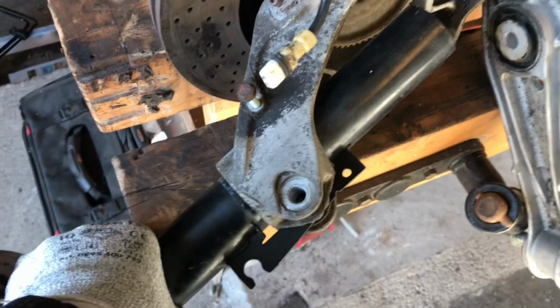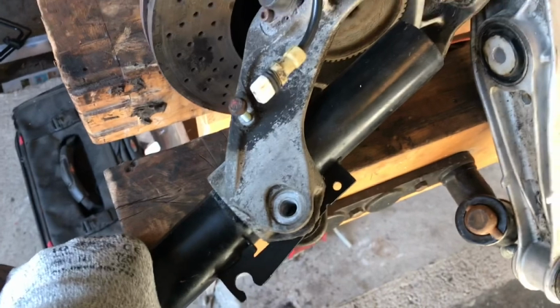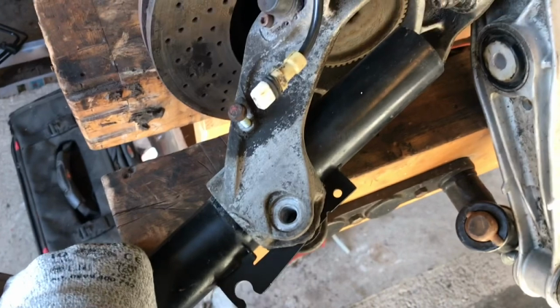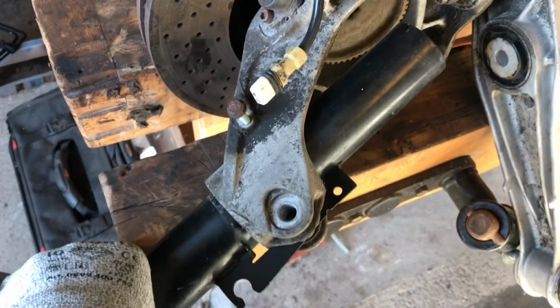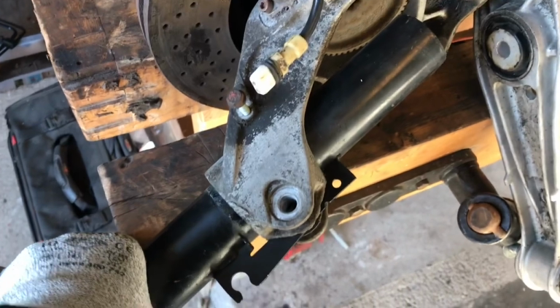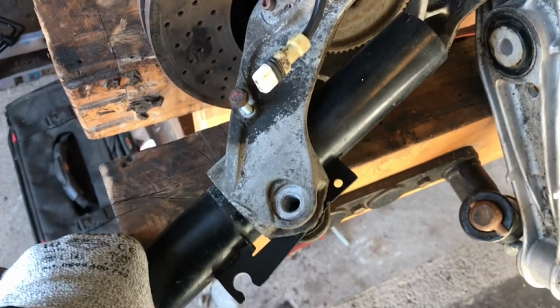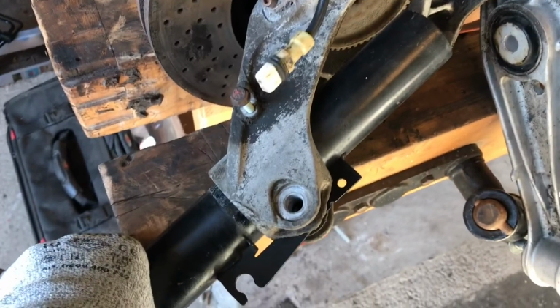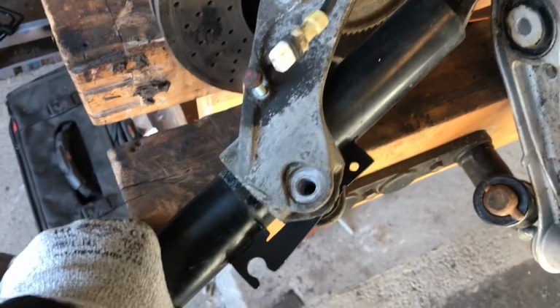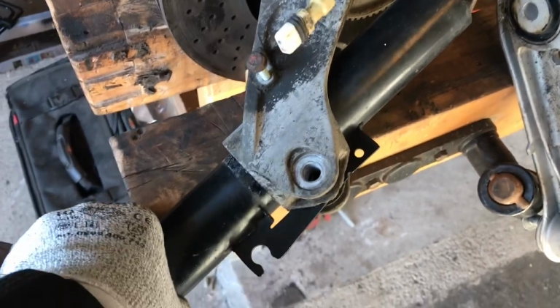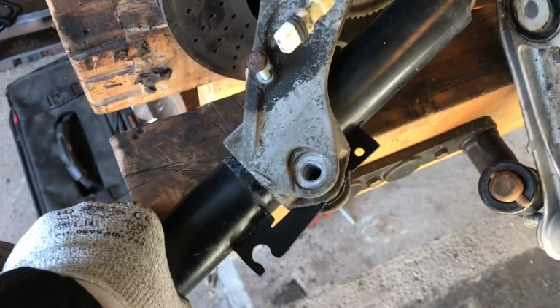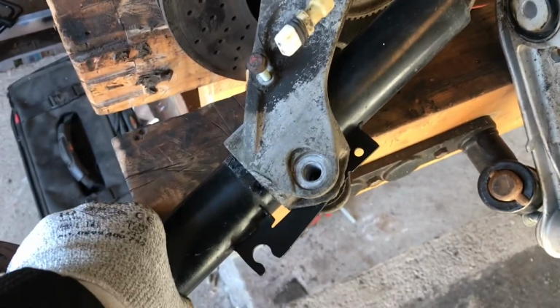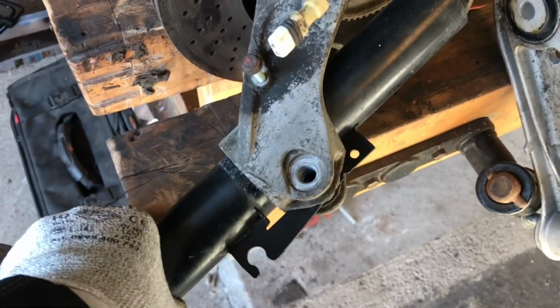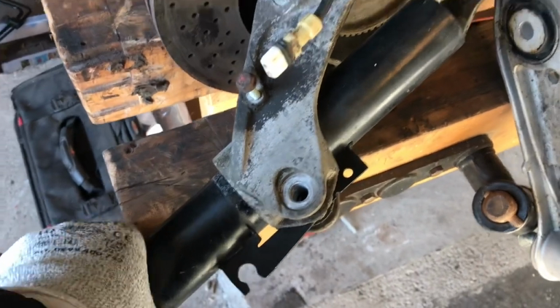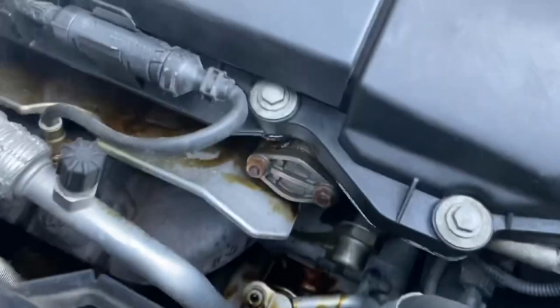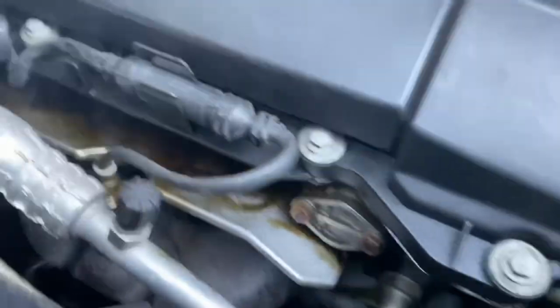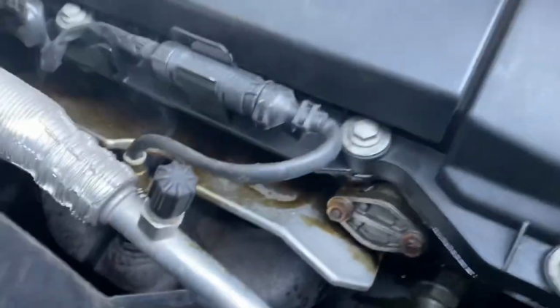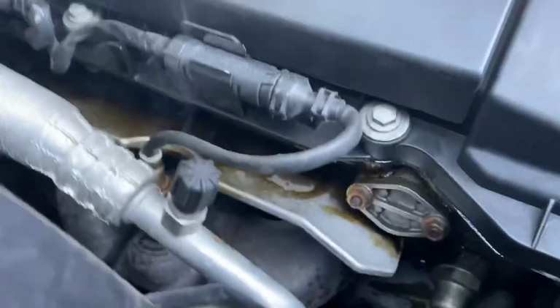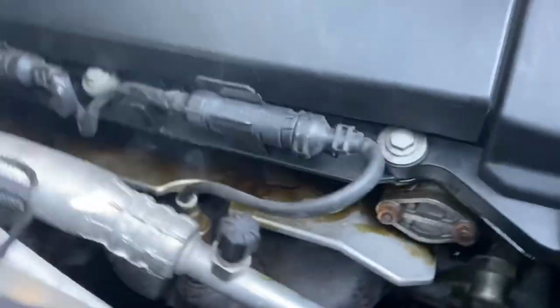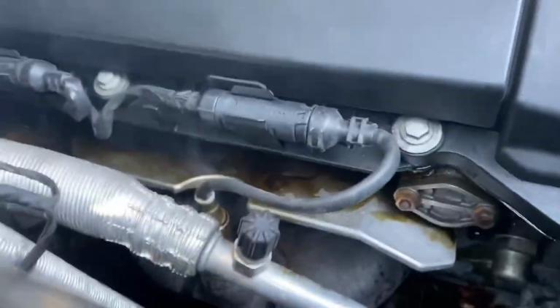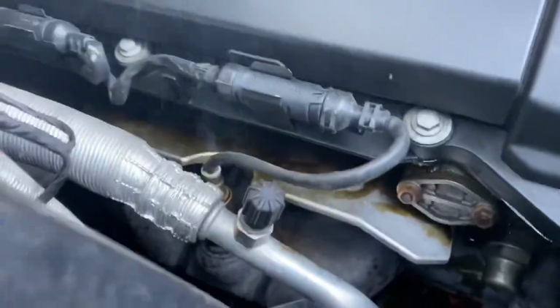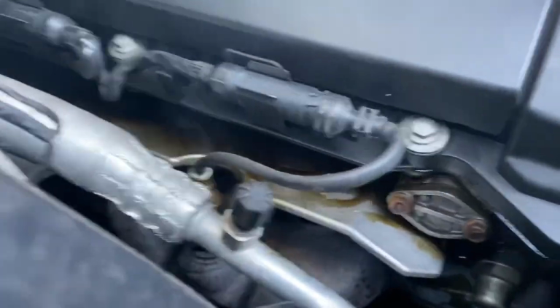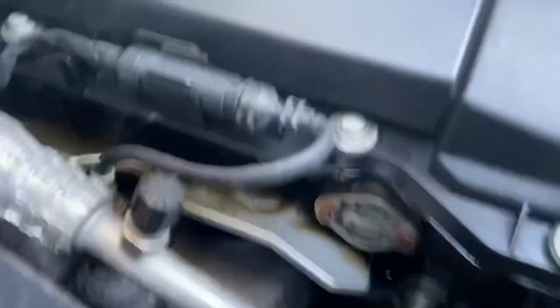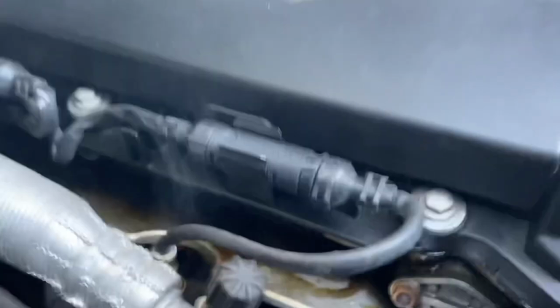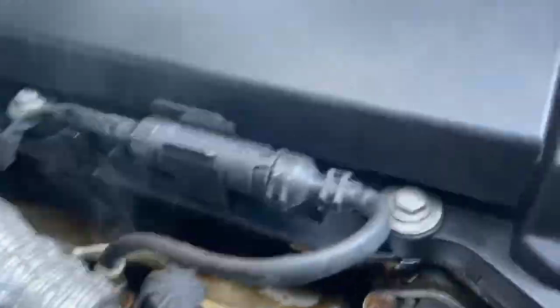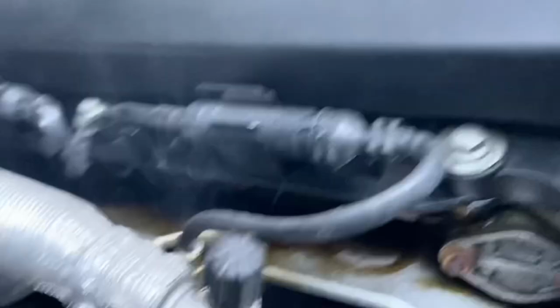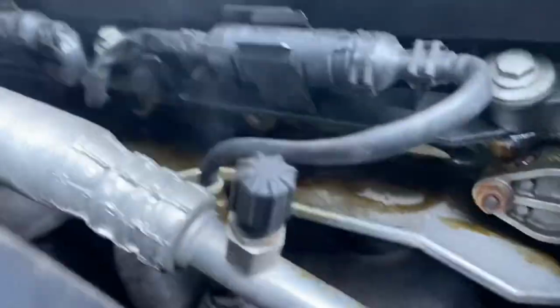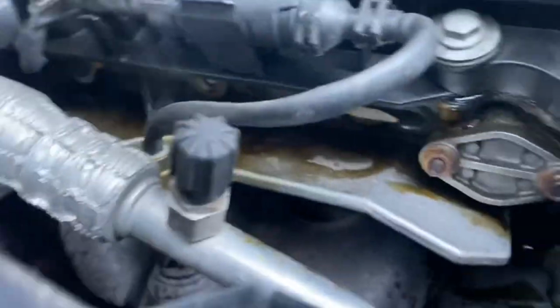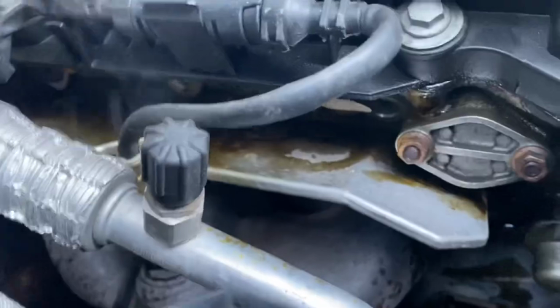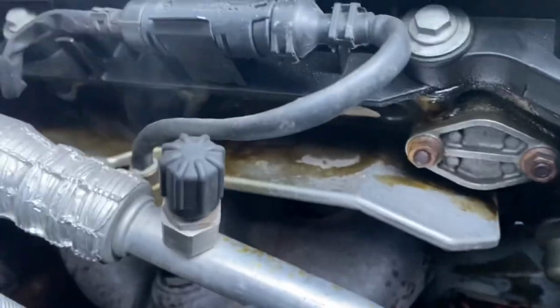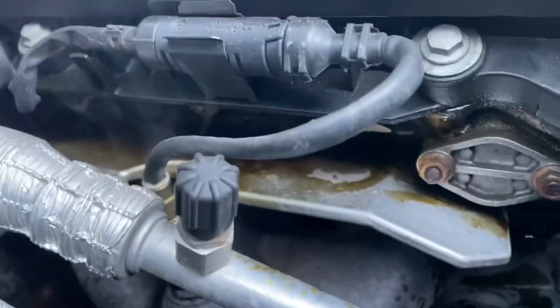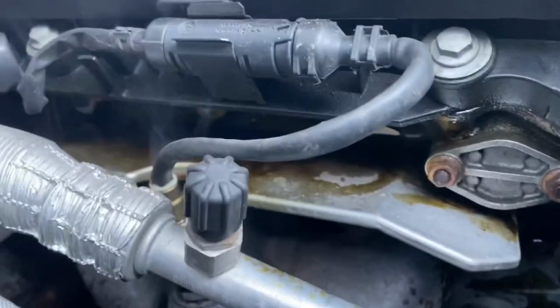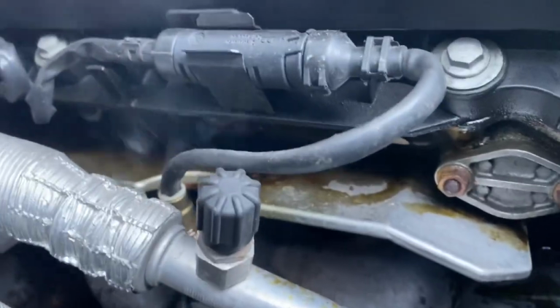Oil is dripping from under there onto the manifold.